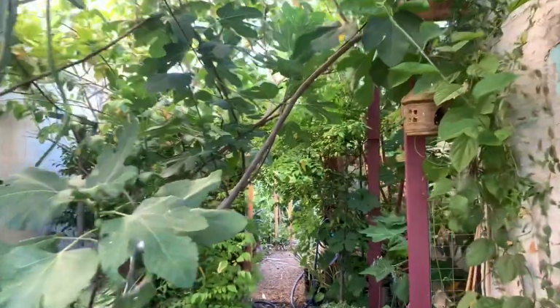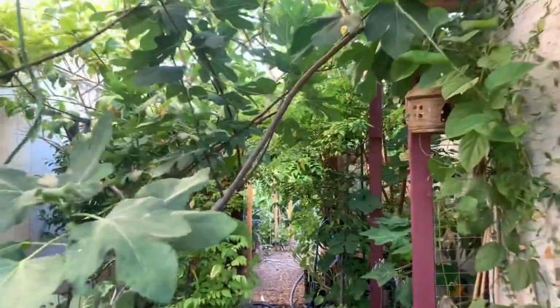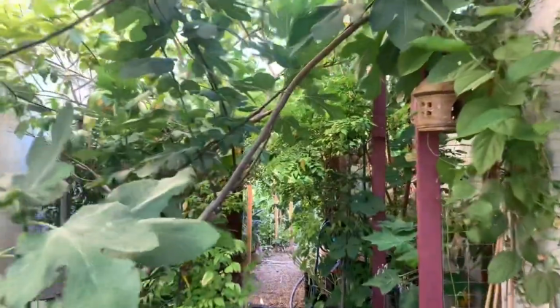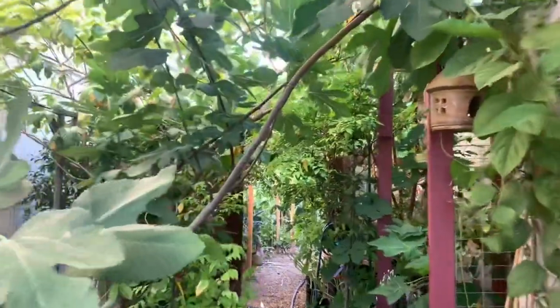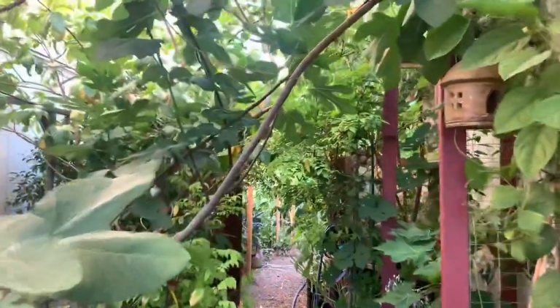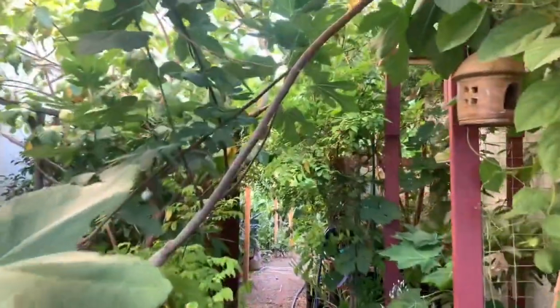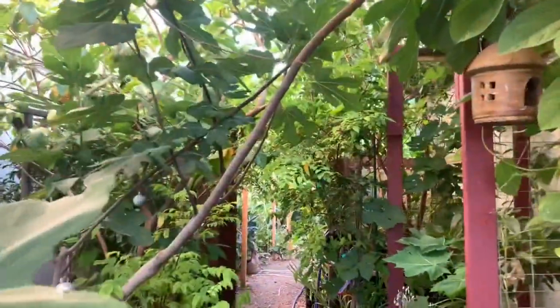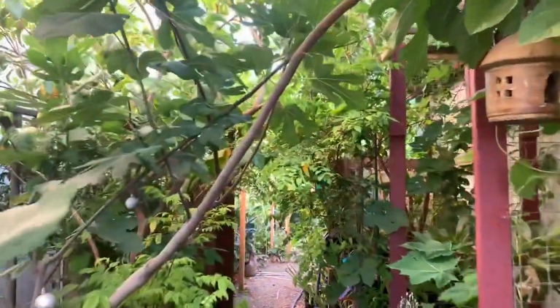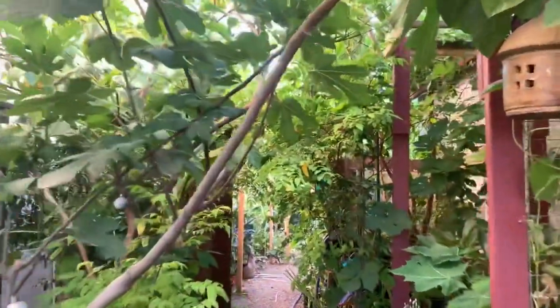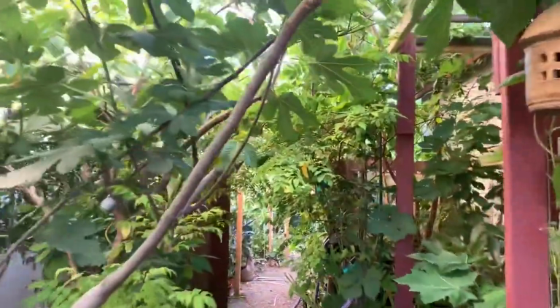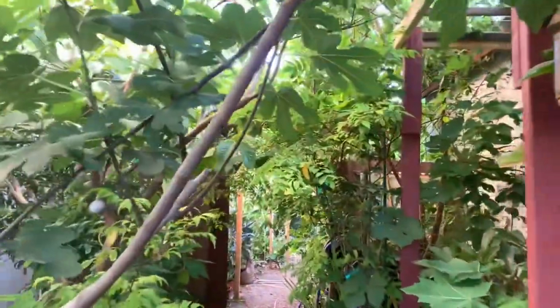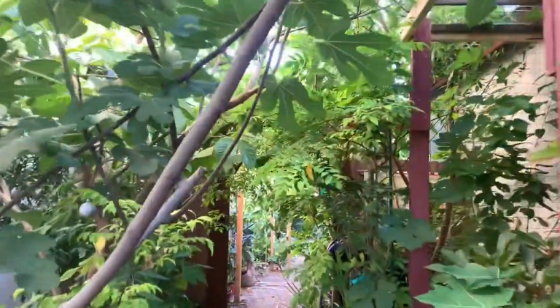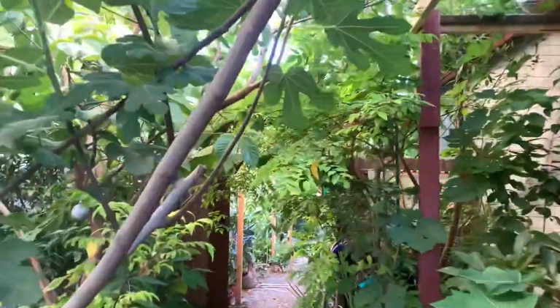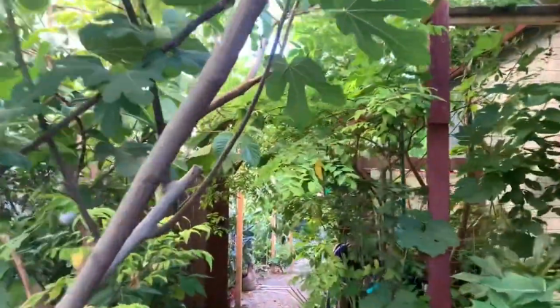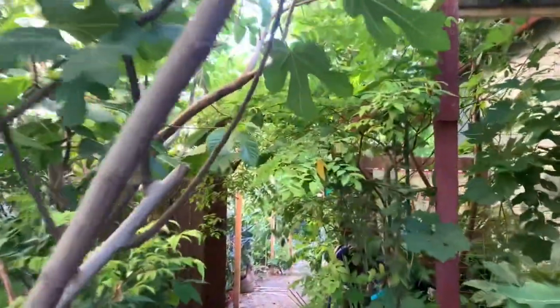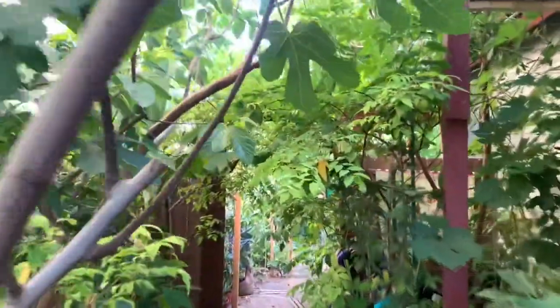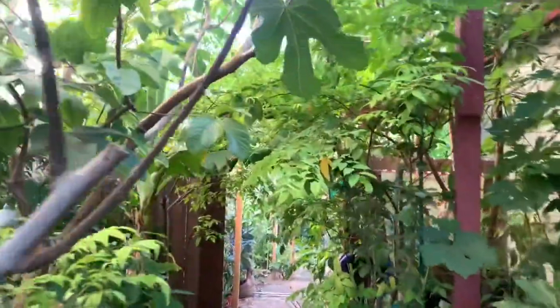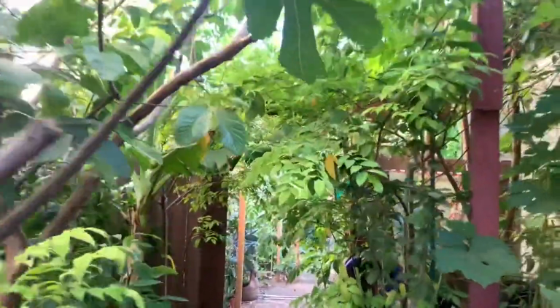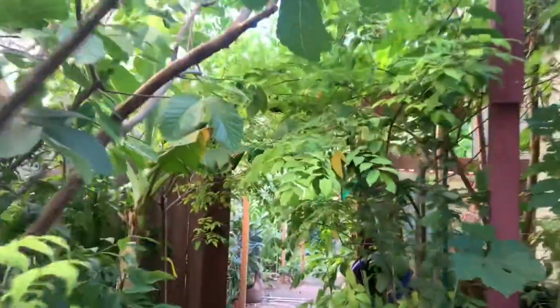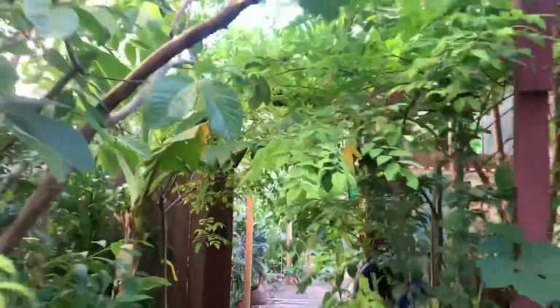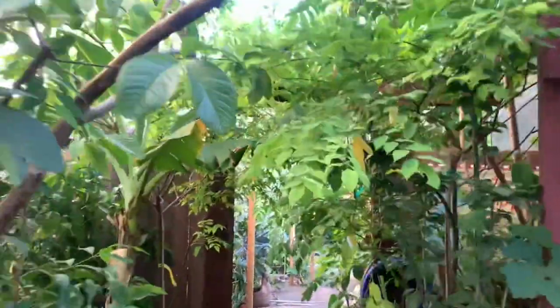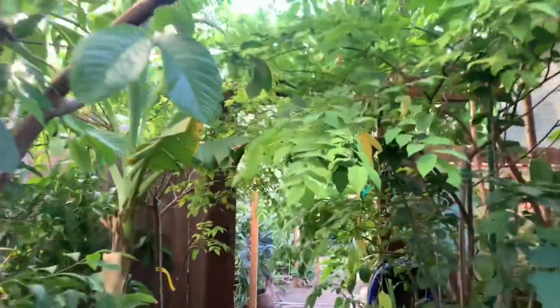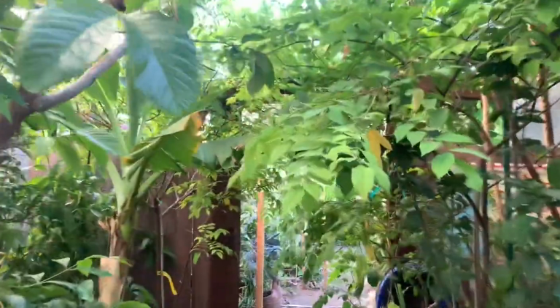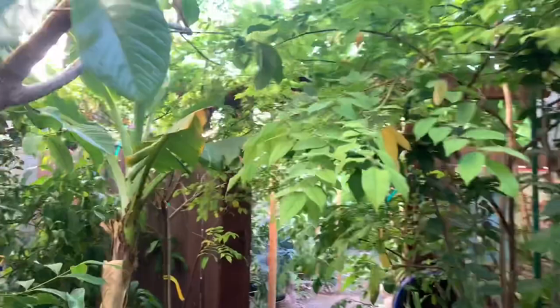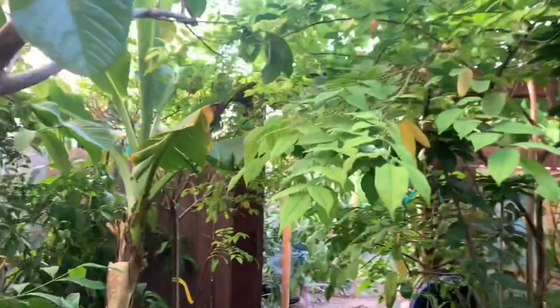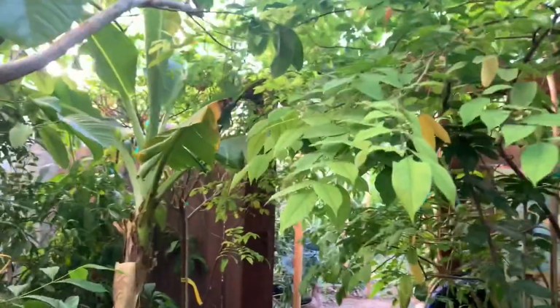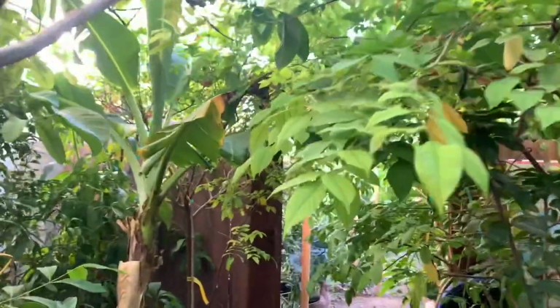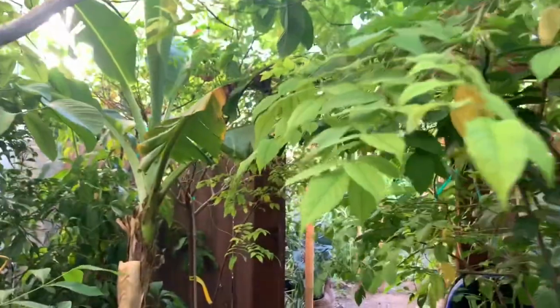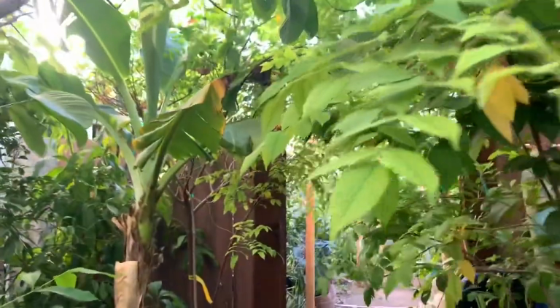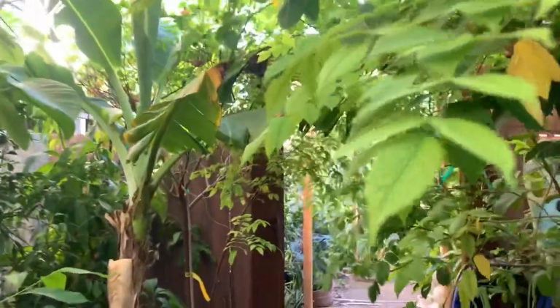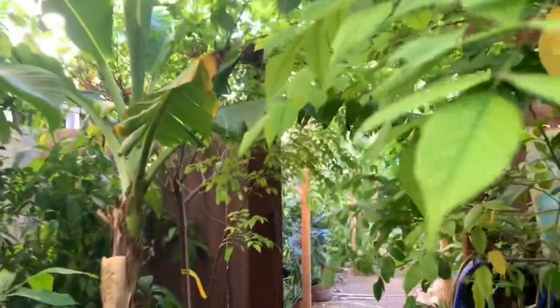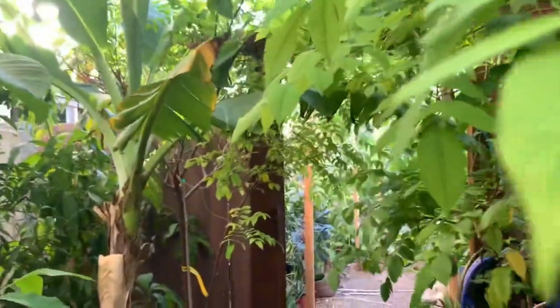Hey guys, another week, so let's start out with the new stuff in the garden.